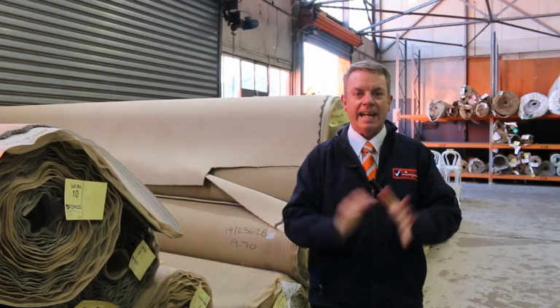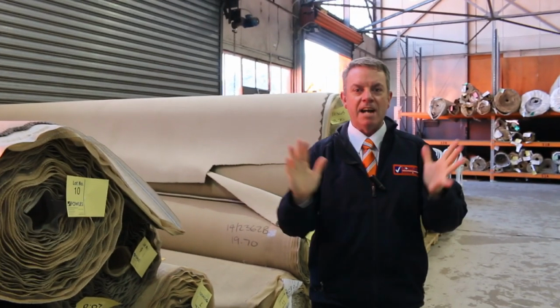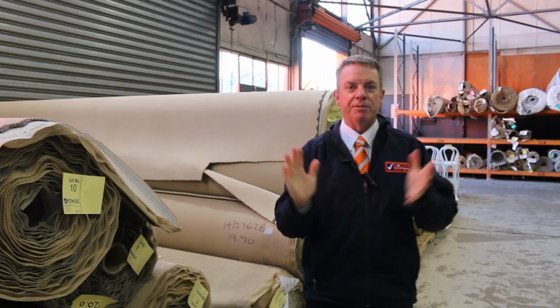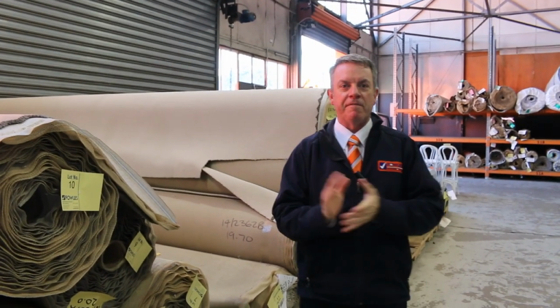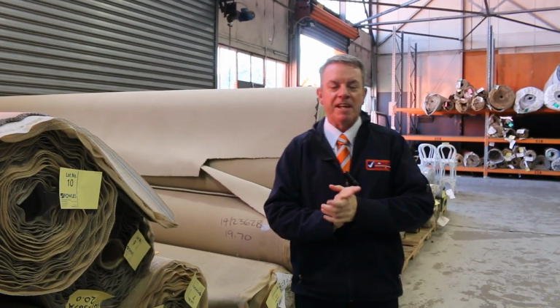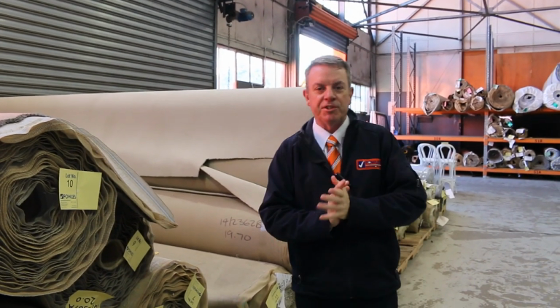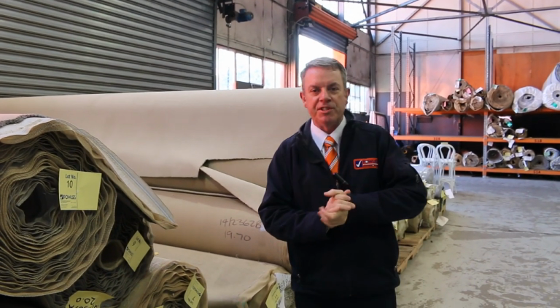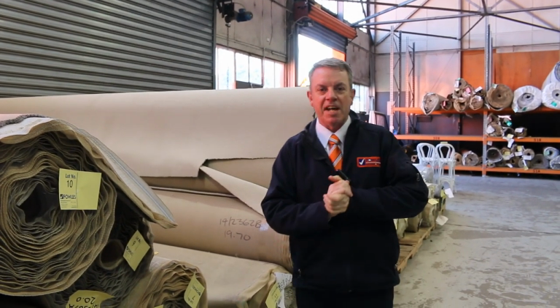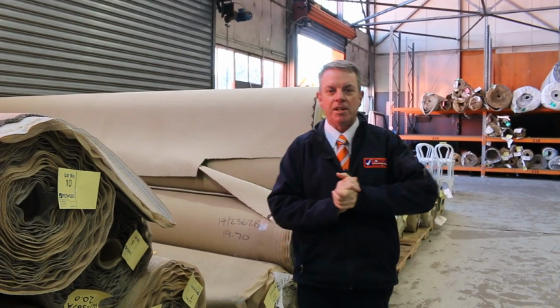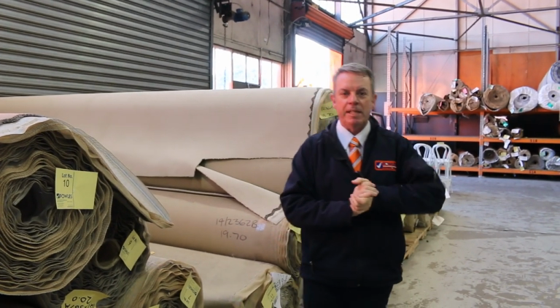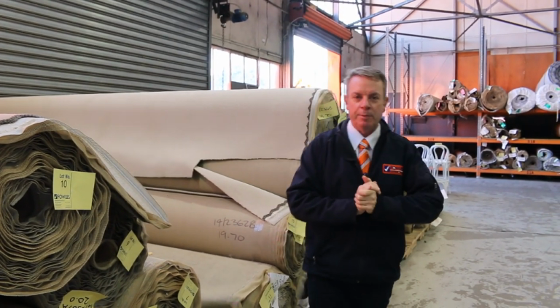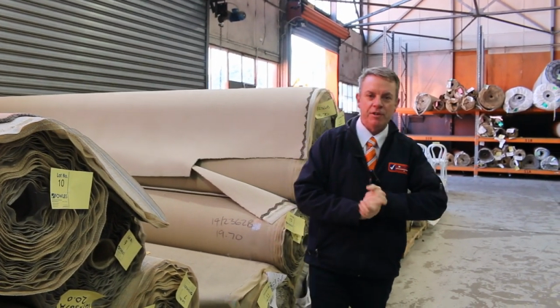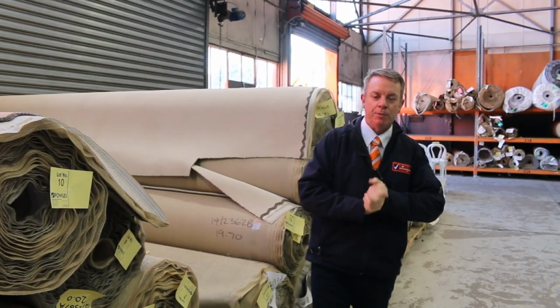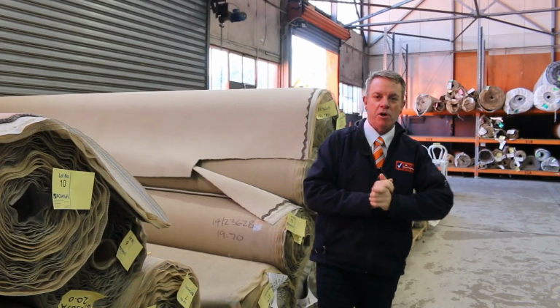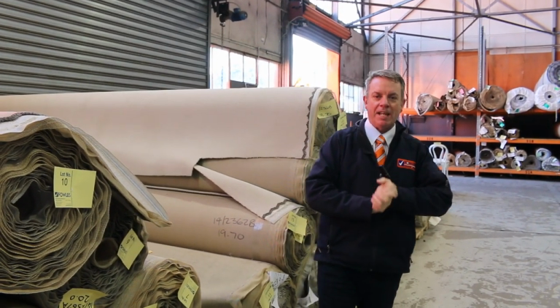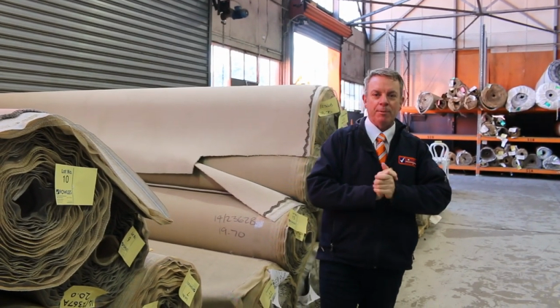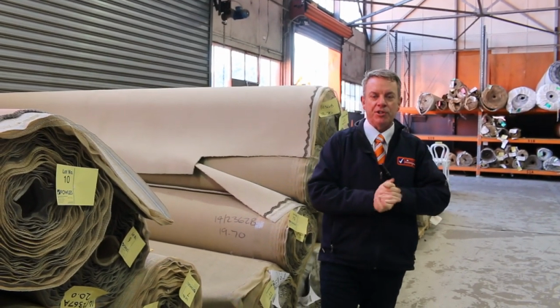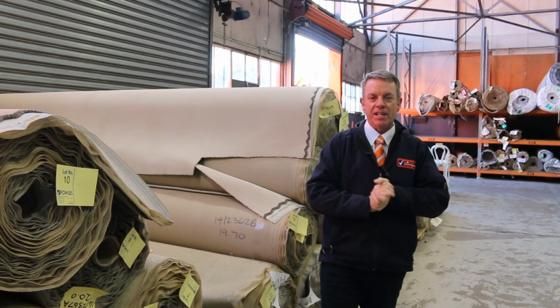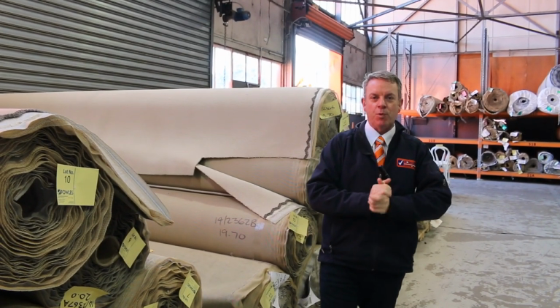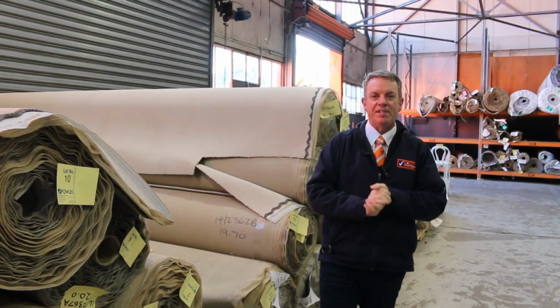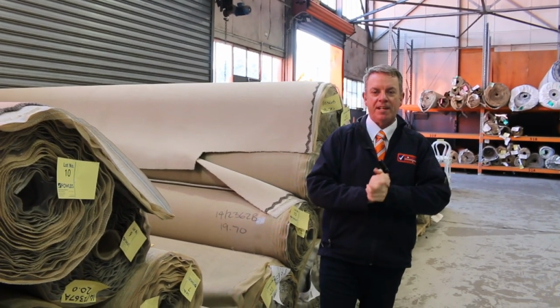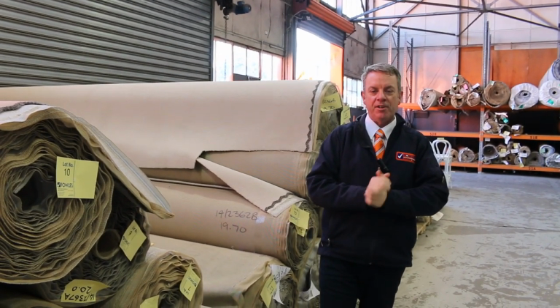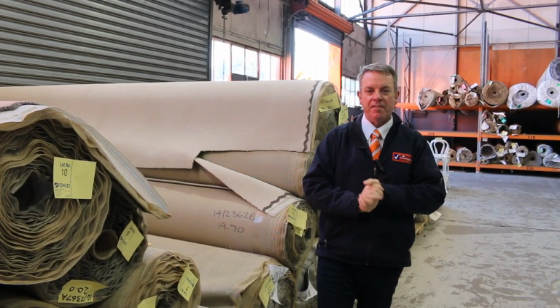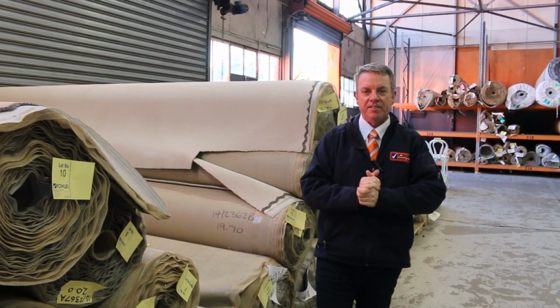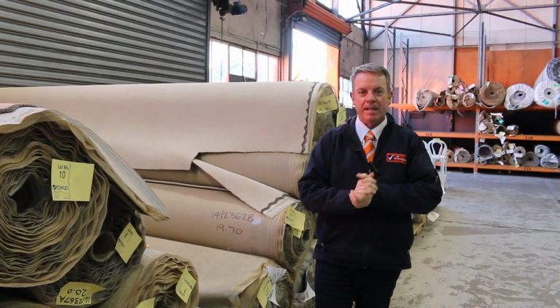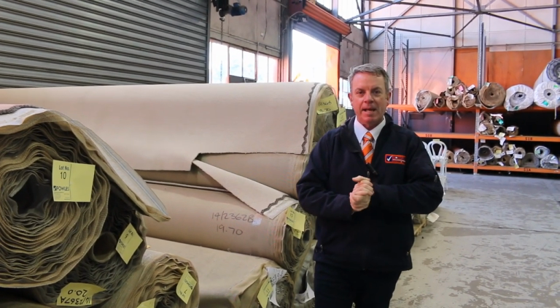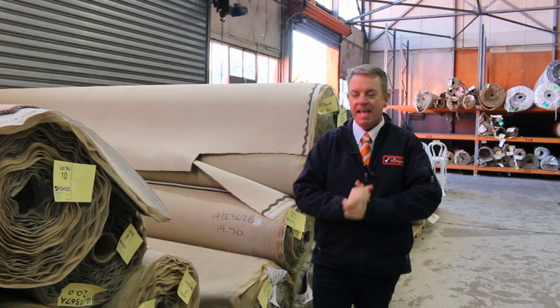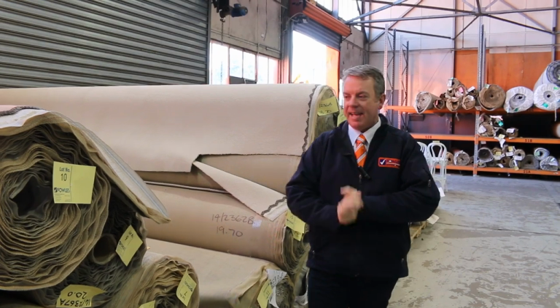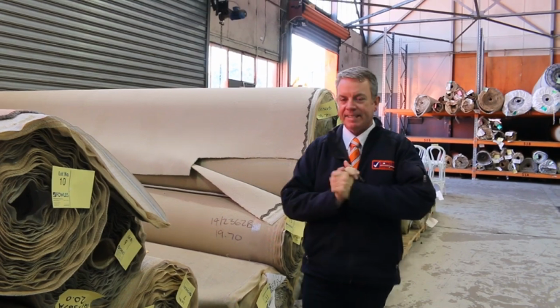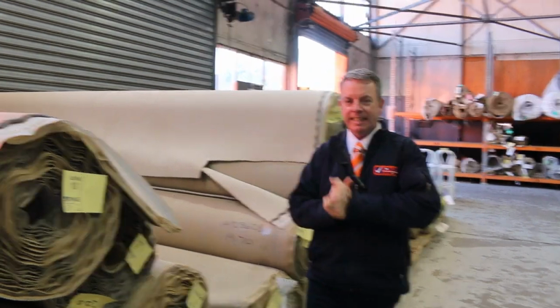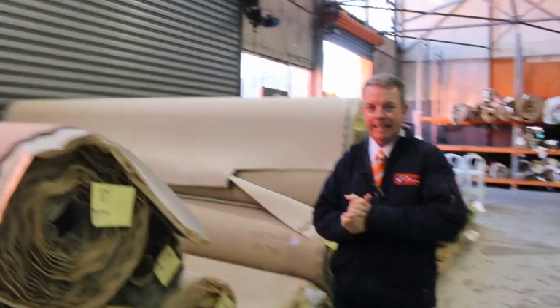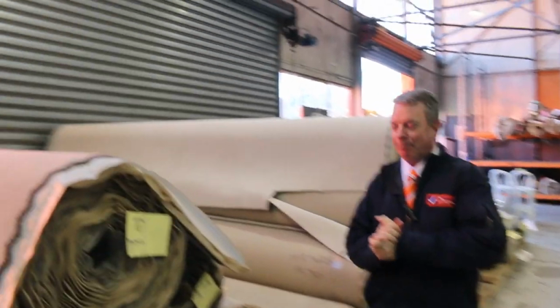G'day, I'm John from Fowler's Auction and Sales. I'm here to preview tomorrow's carpet auction — that's Wednesday the 13th of September at 10am.